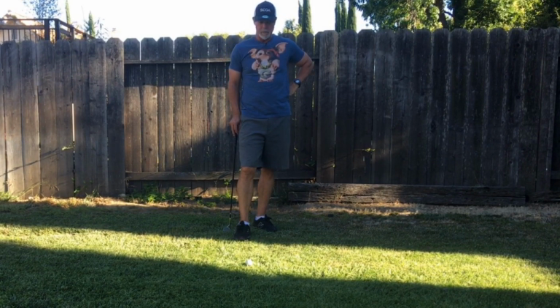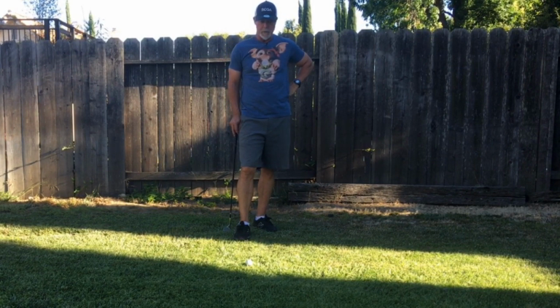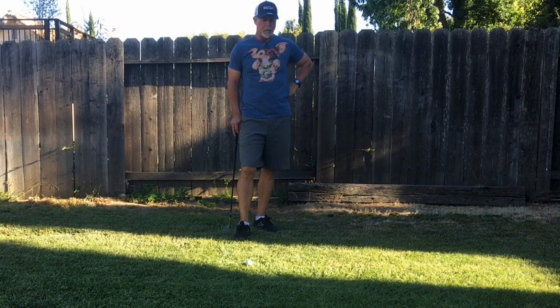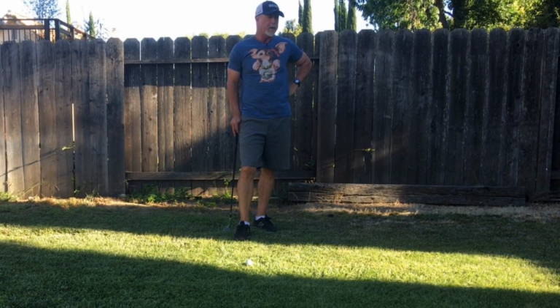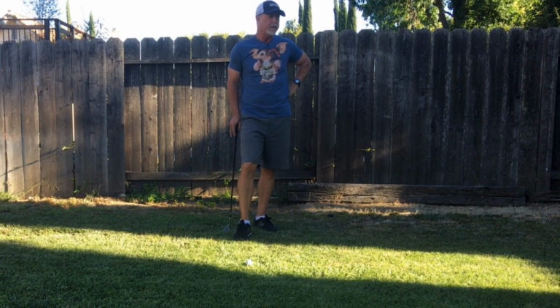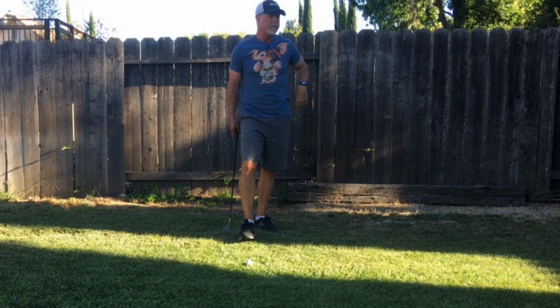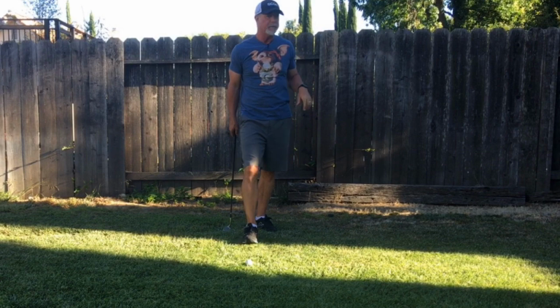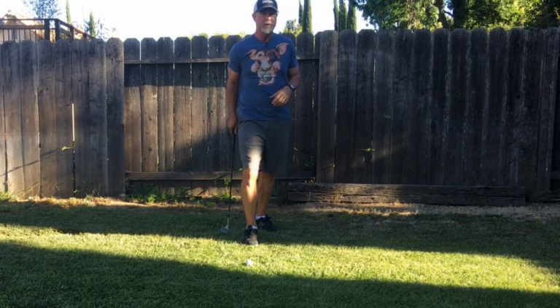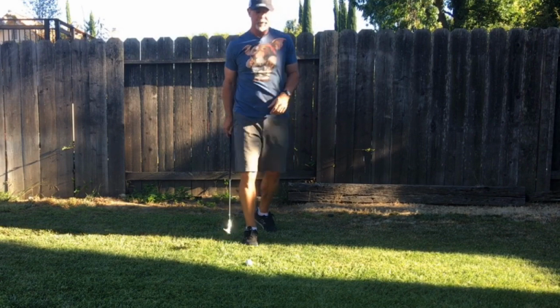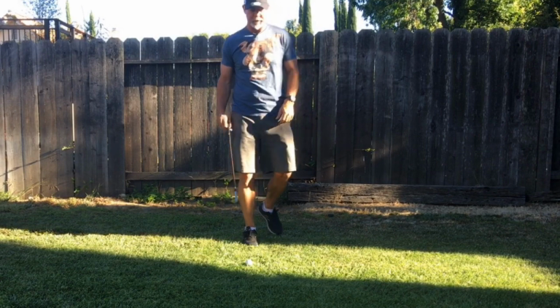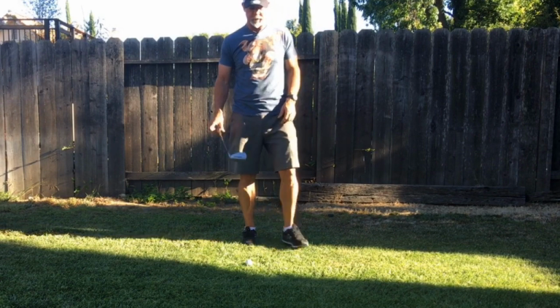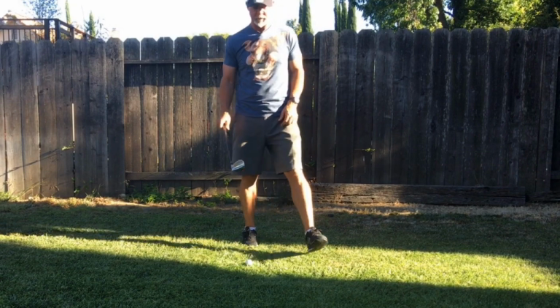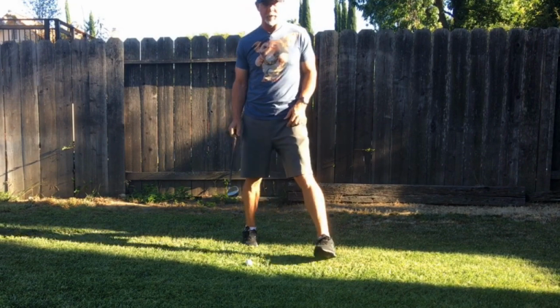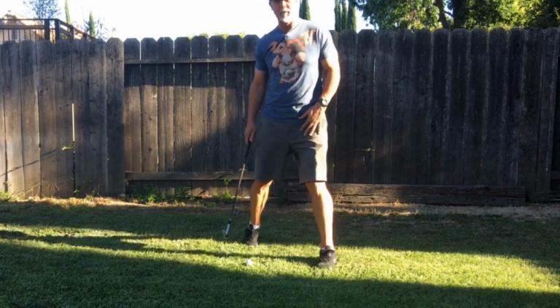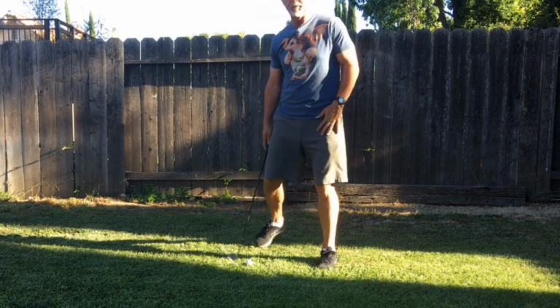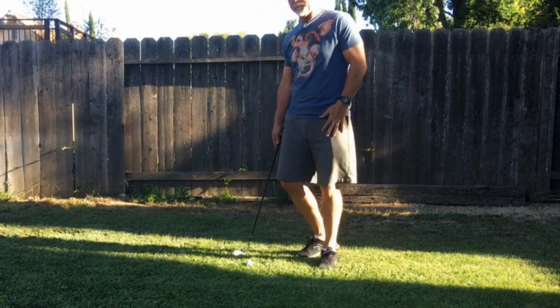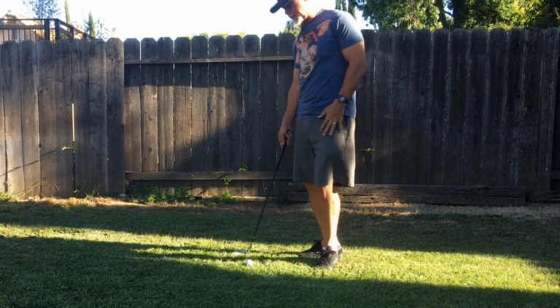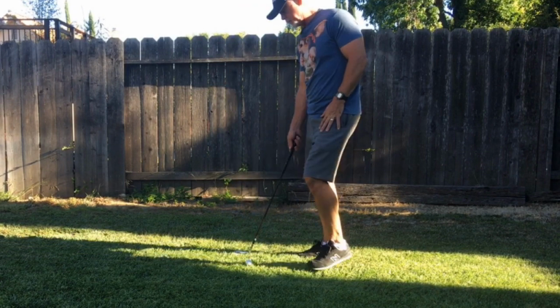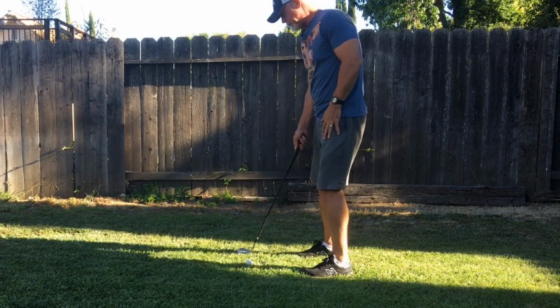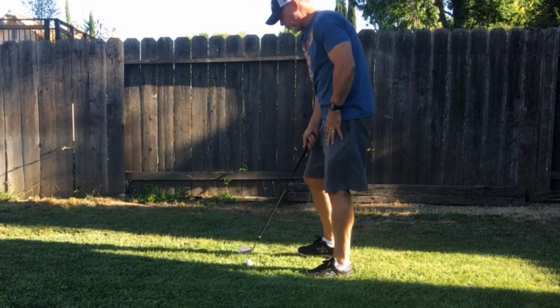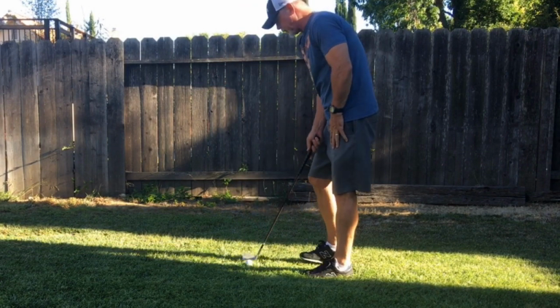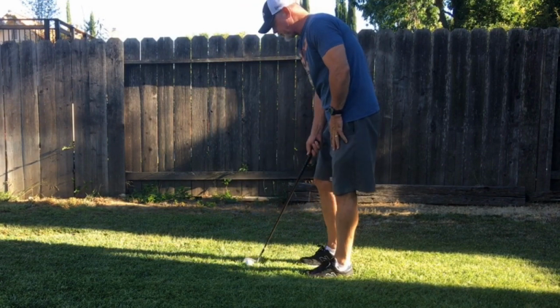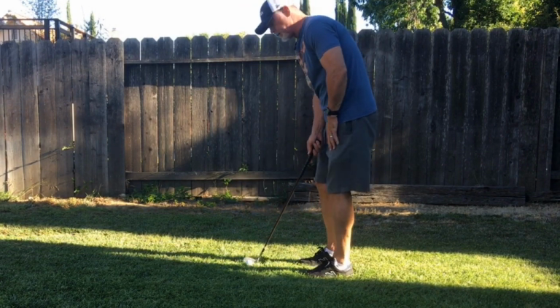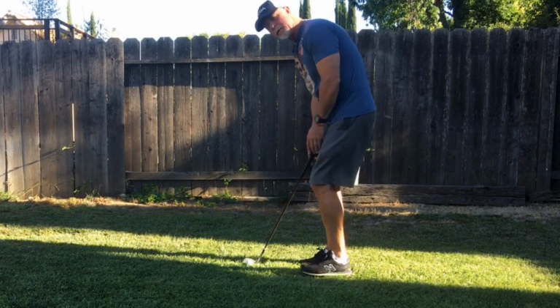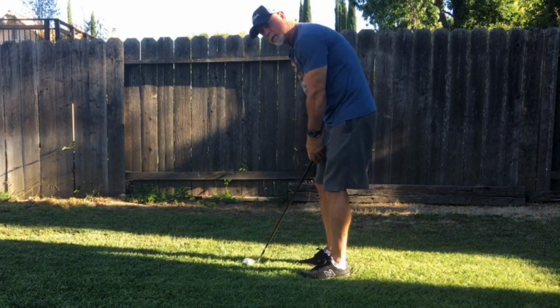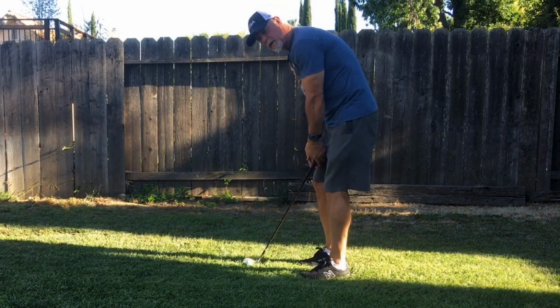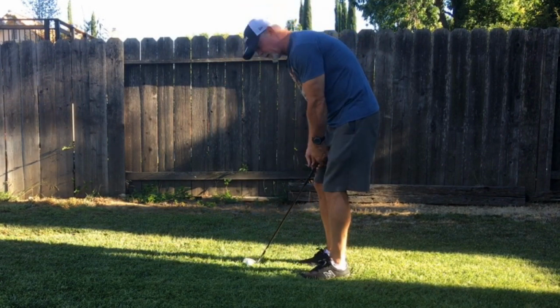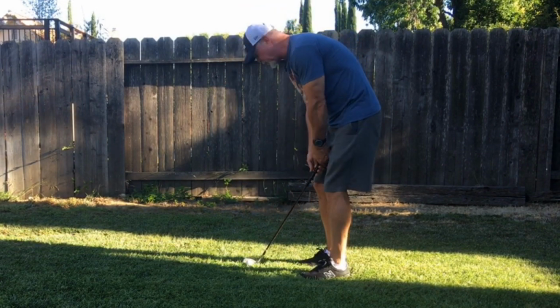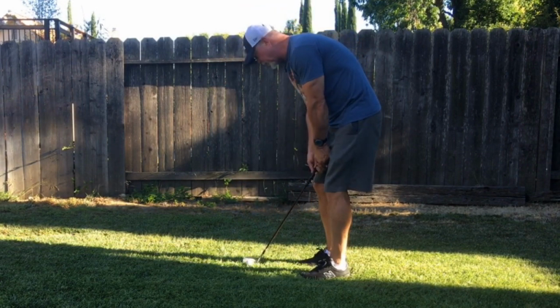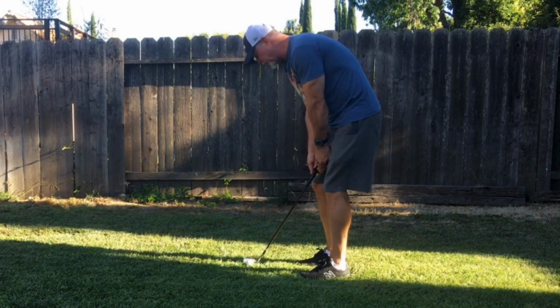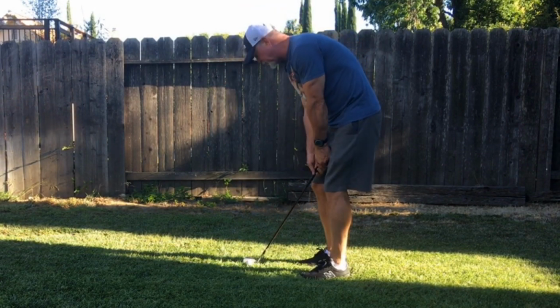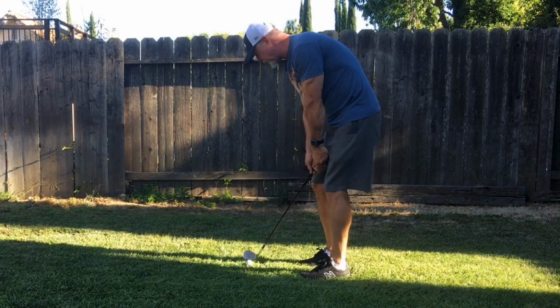I think that's it for the chipping video. Maybe we go from this angle — I don't want to hit the camera.